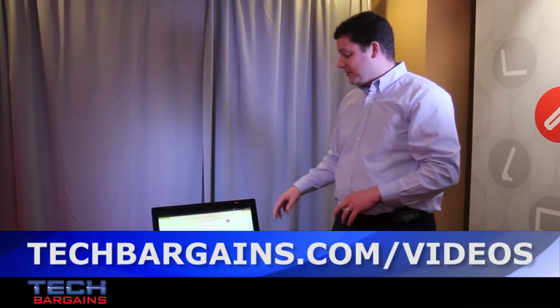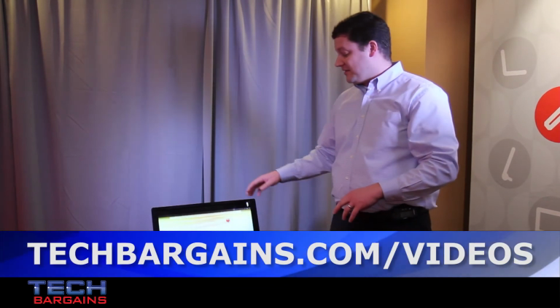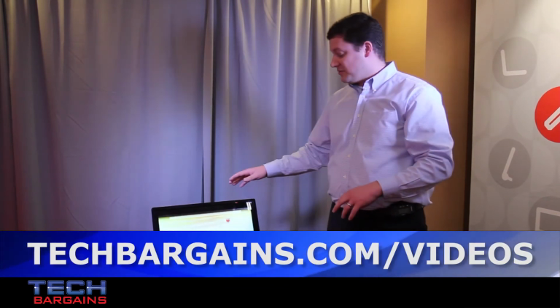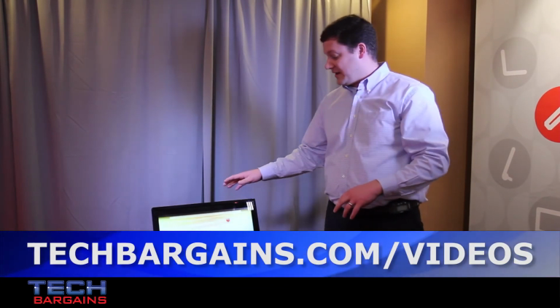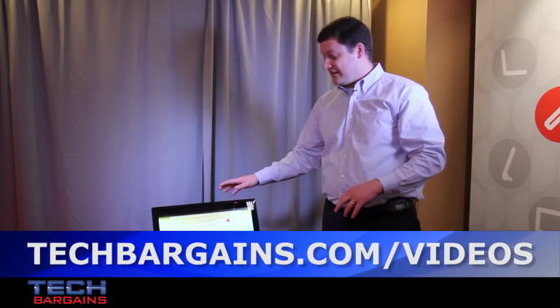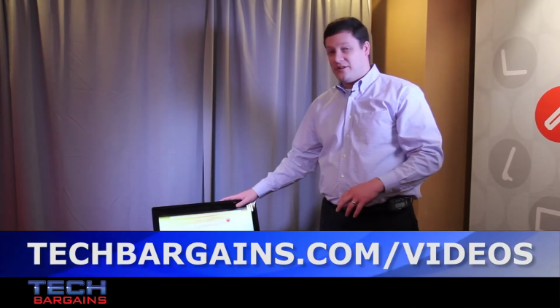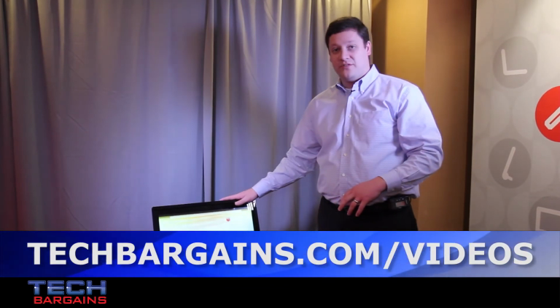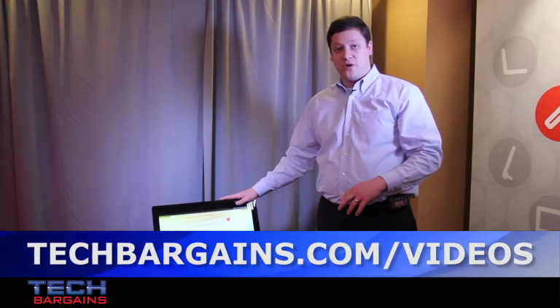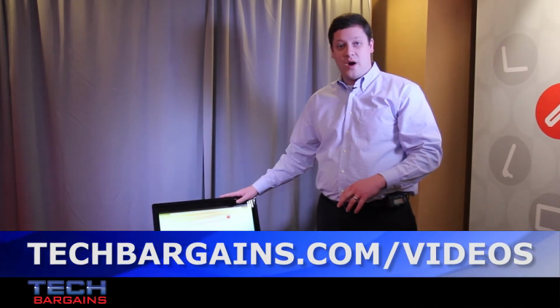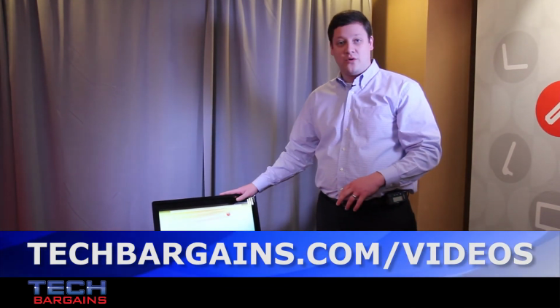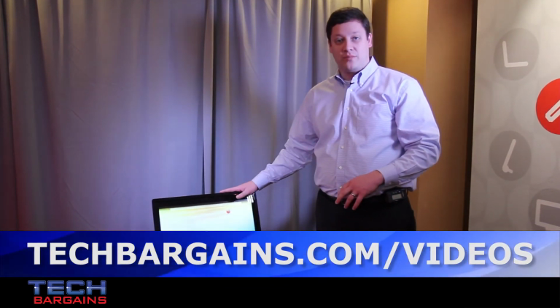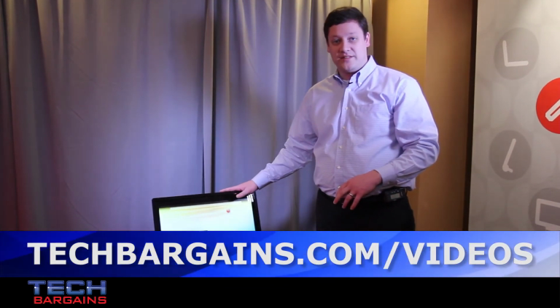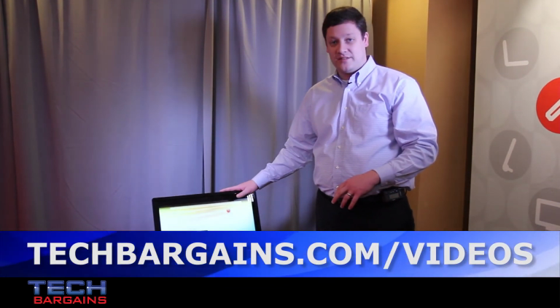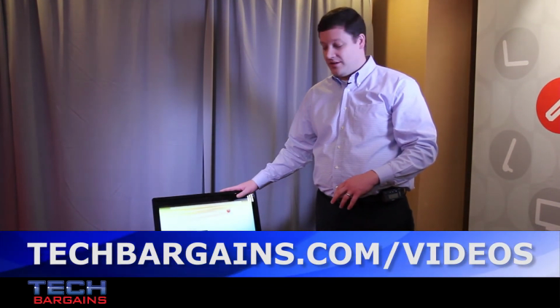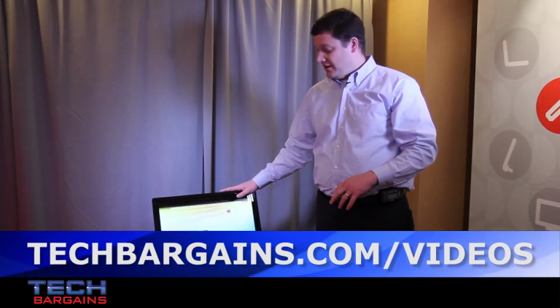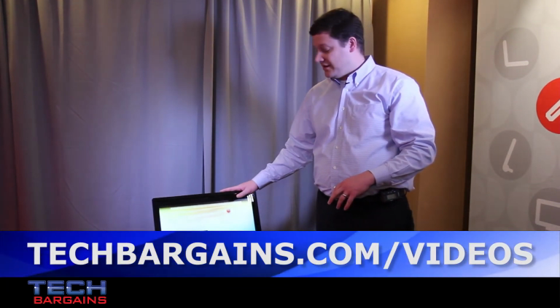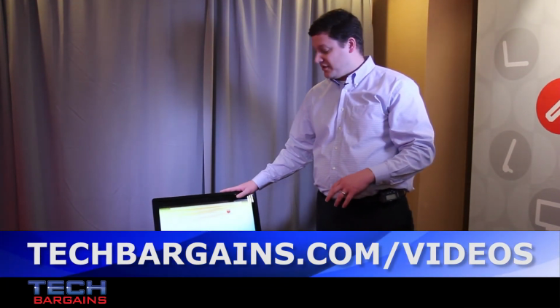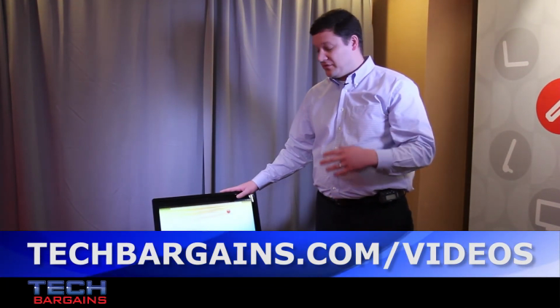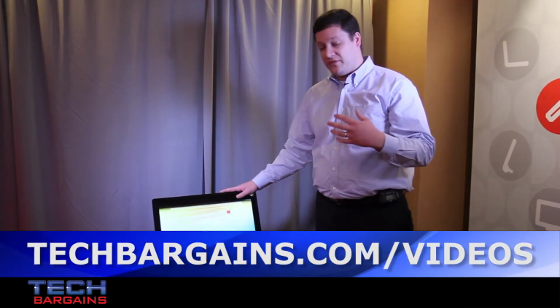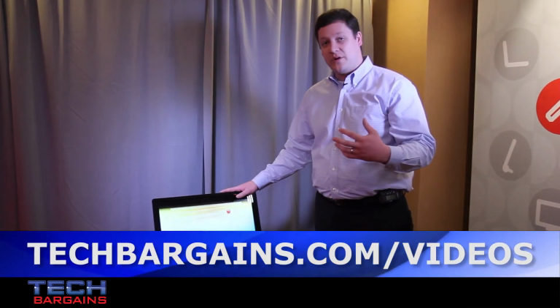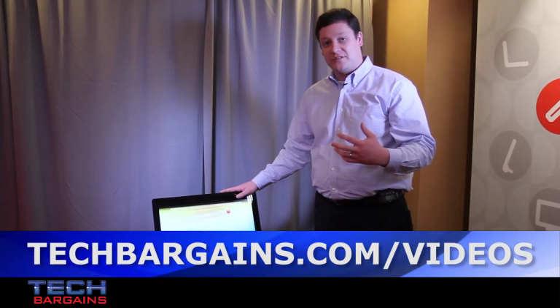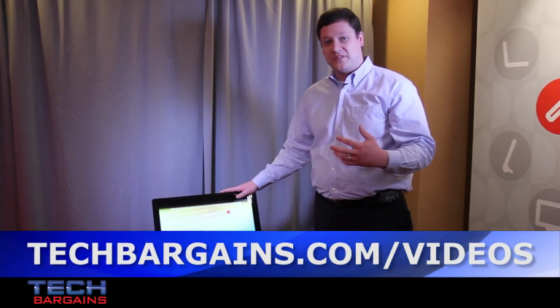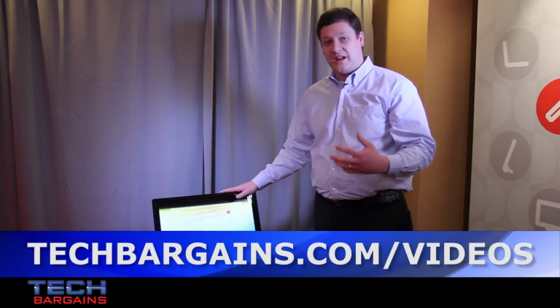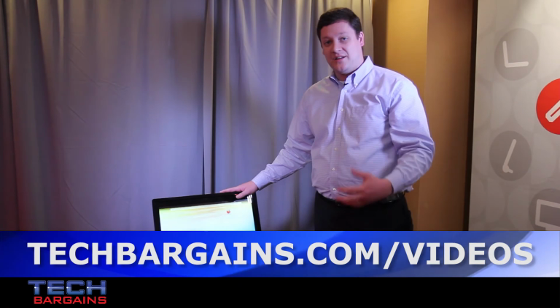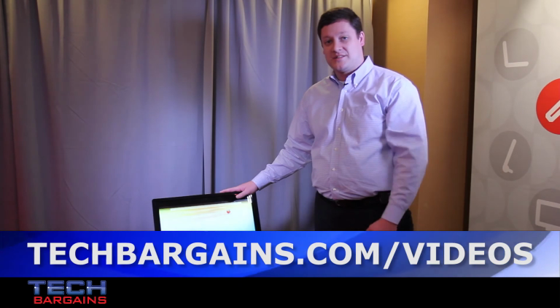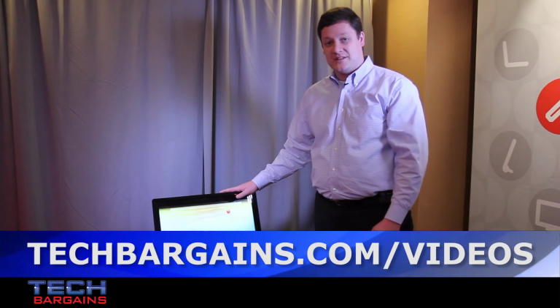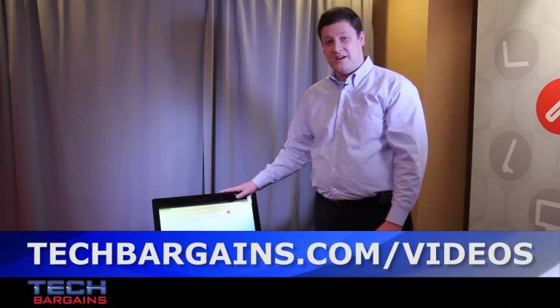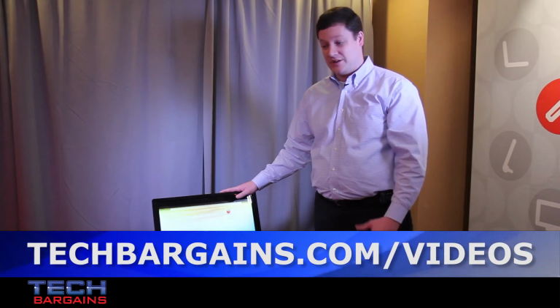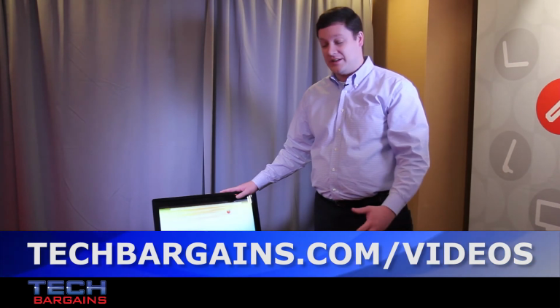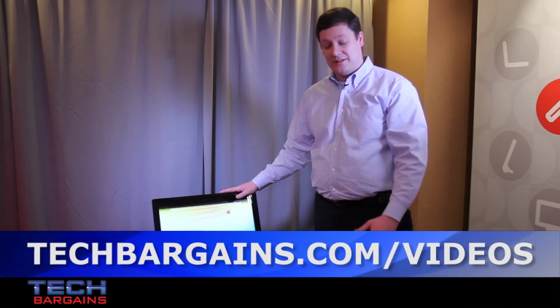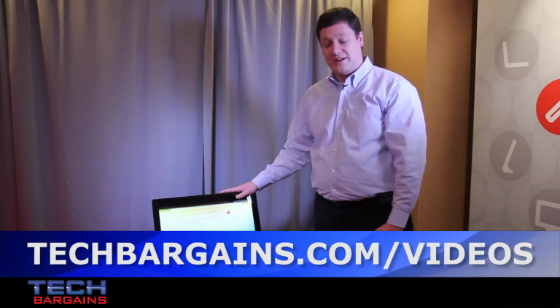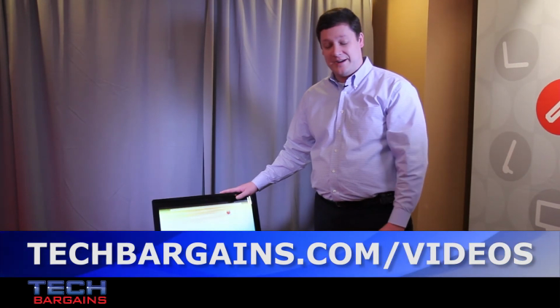This is running a Tegra 4 quad-core processor and is available for $450 right now.